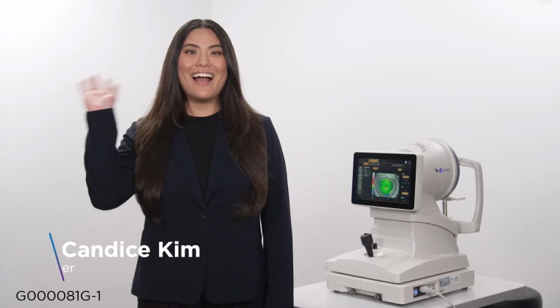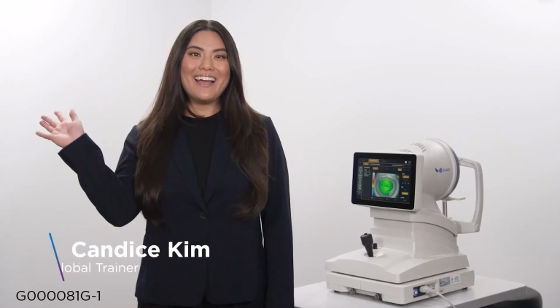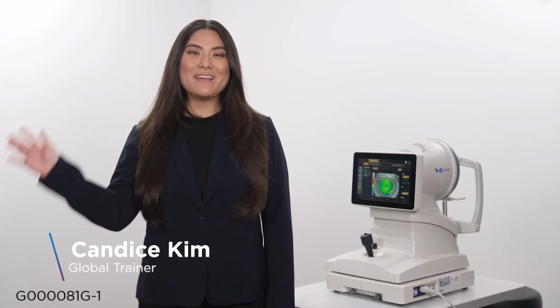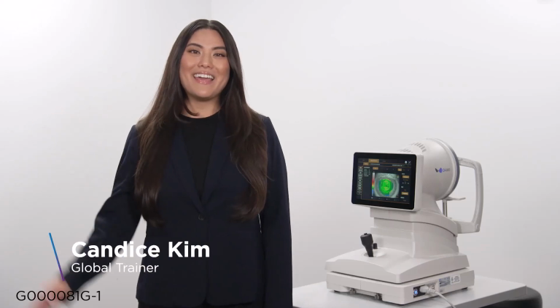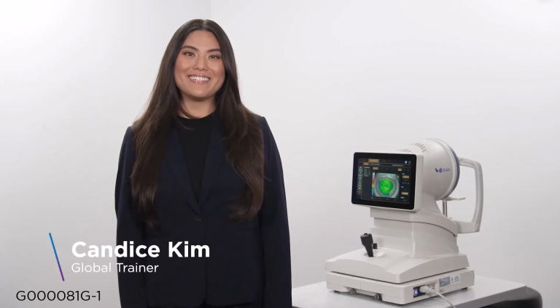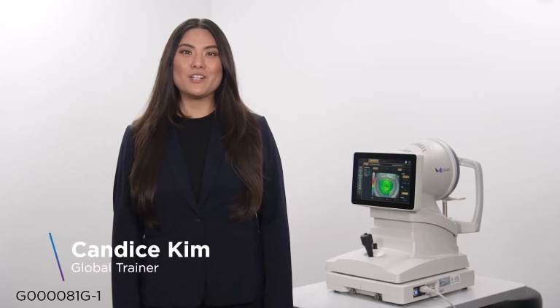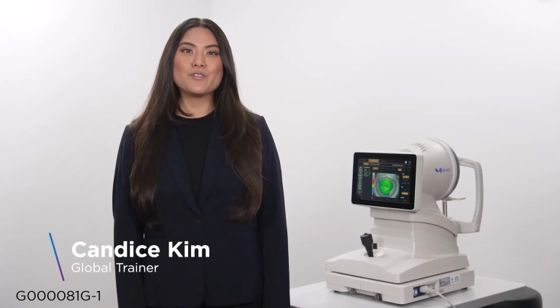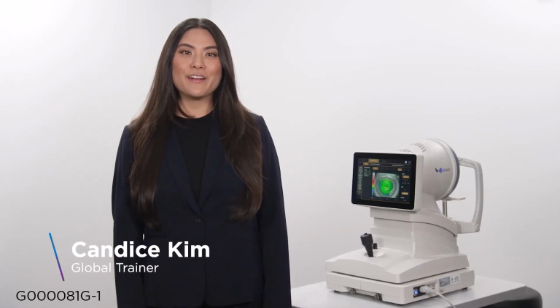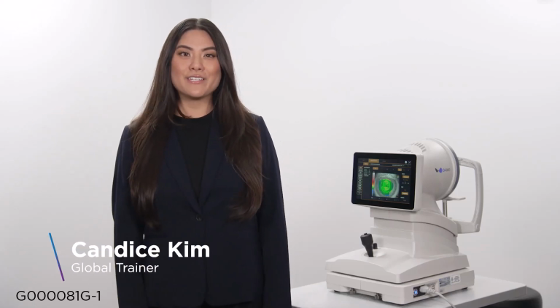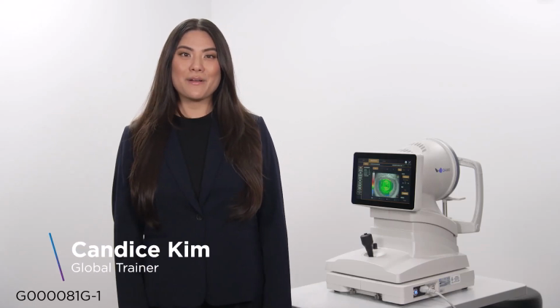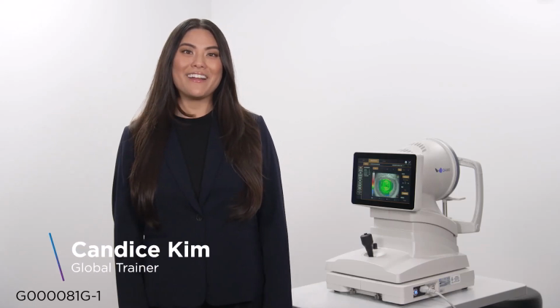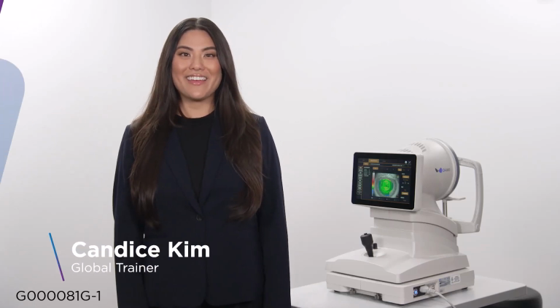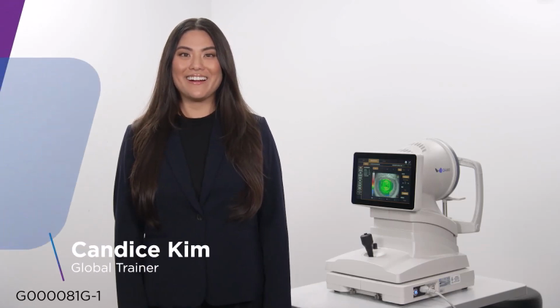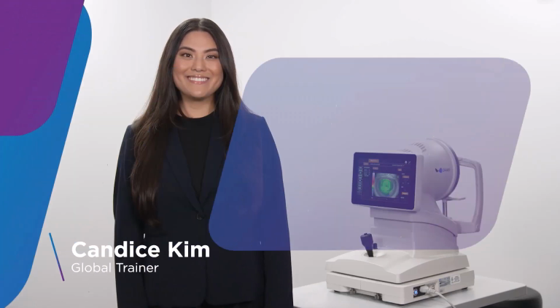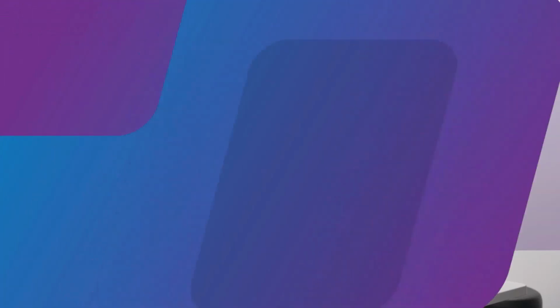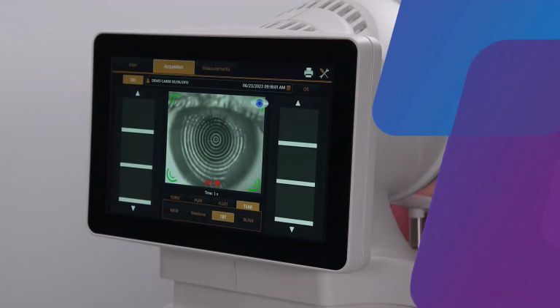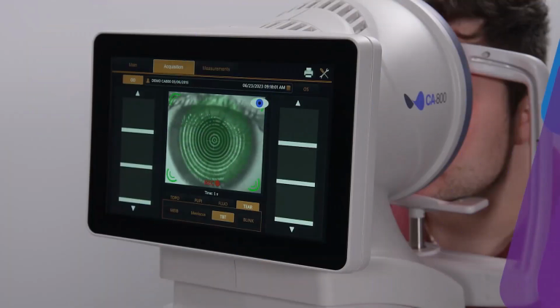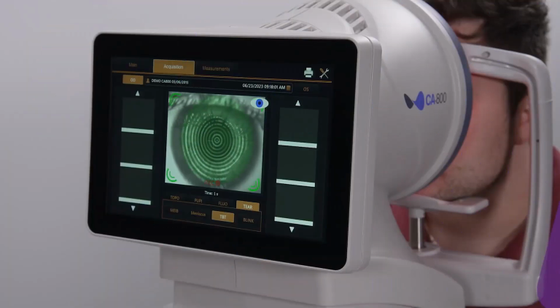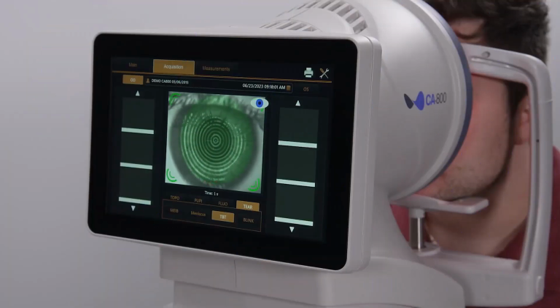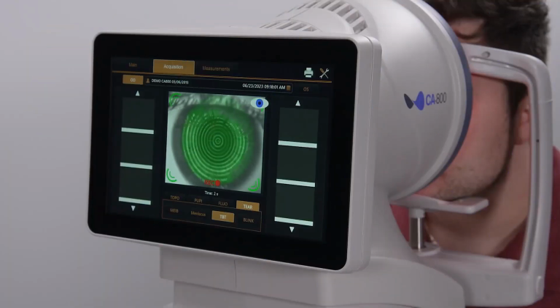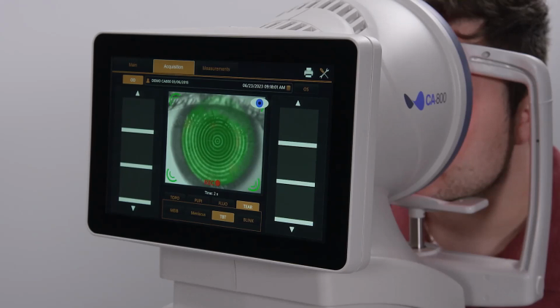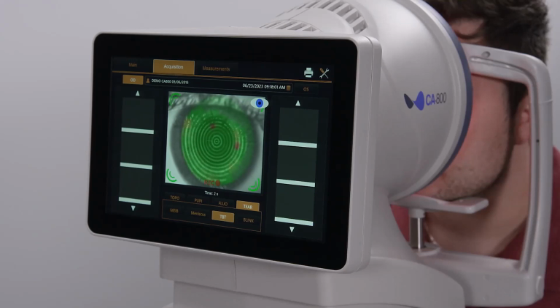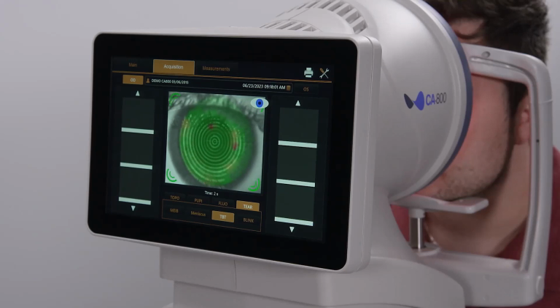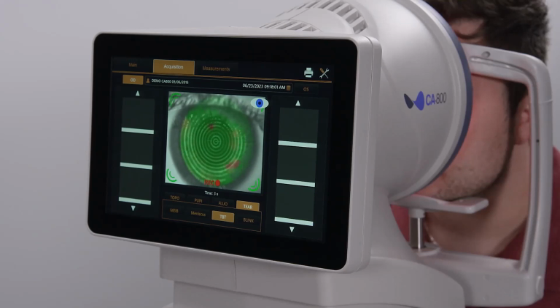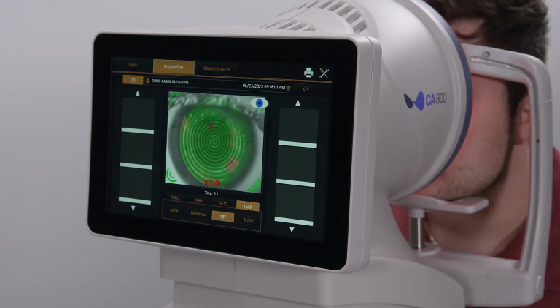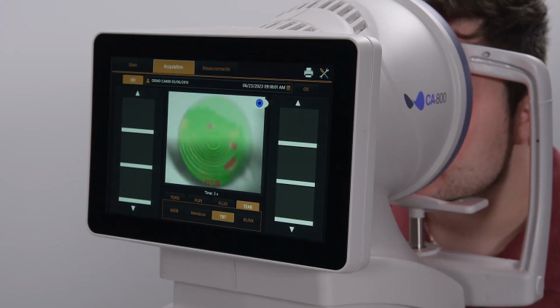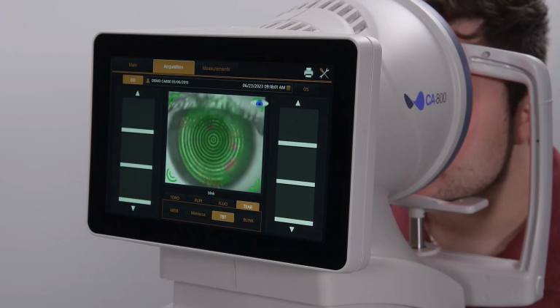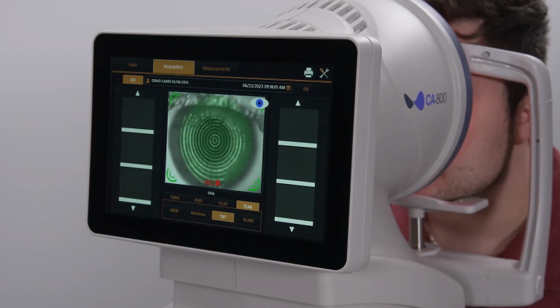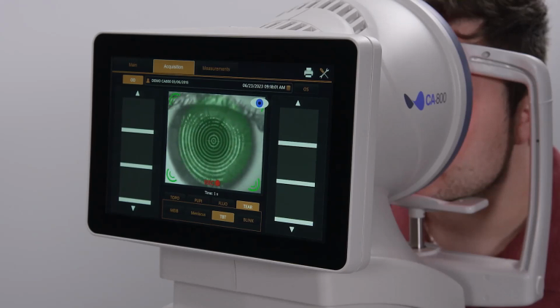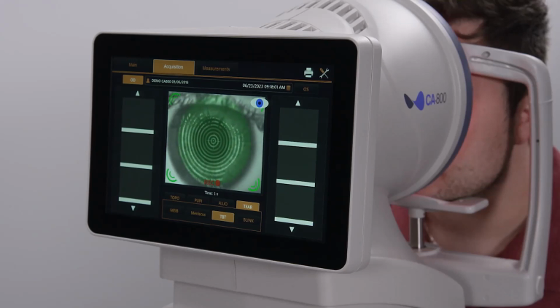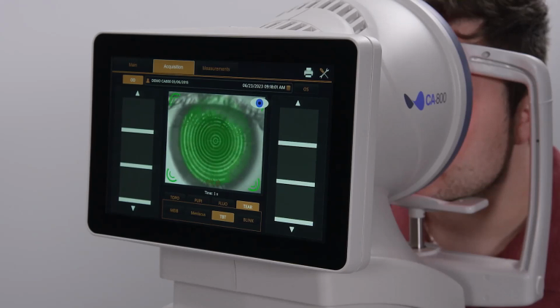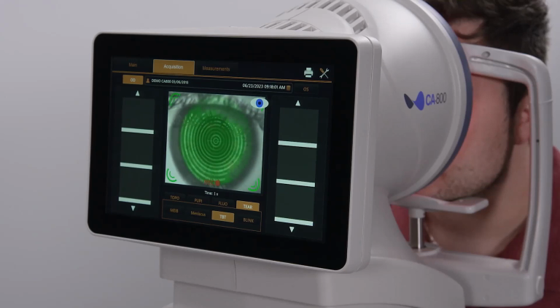Hi, I'm Candice, global trainer for TopCon Healthcare. In this video, we are going to capture the TBT on the CA800.